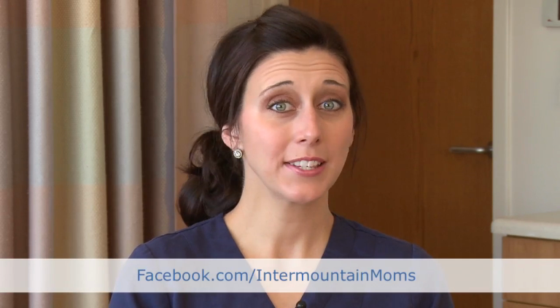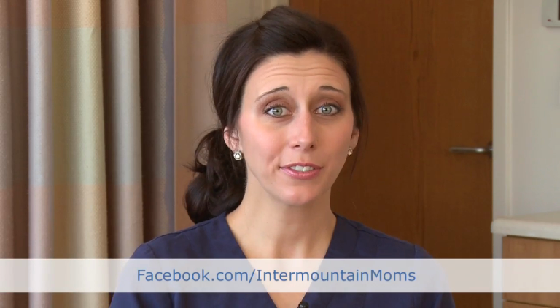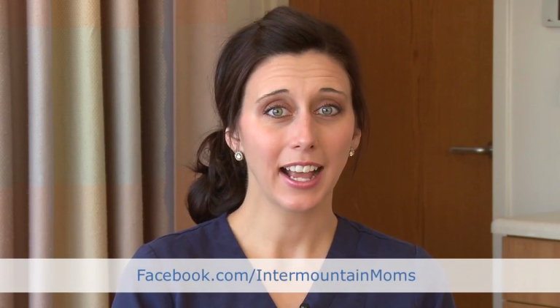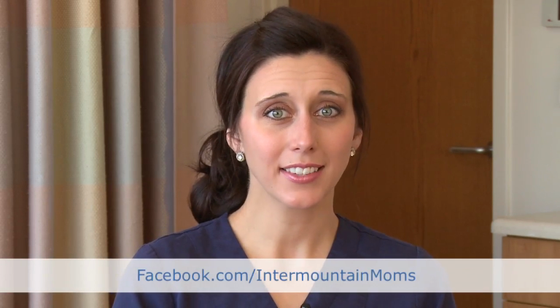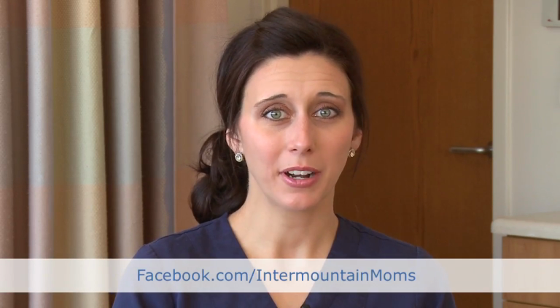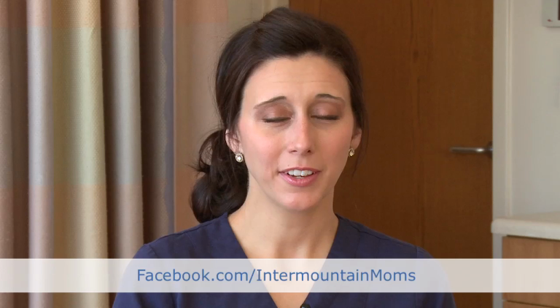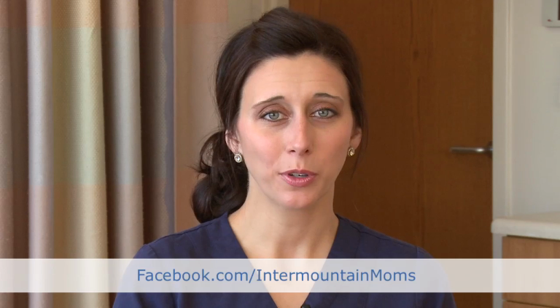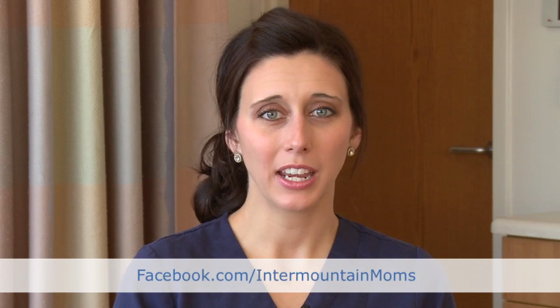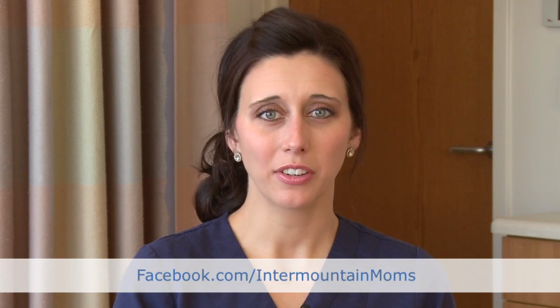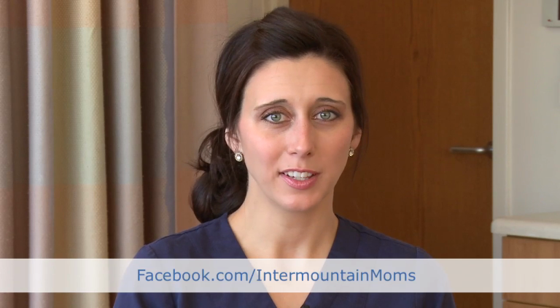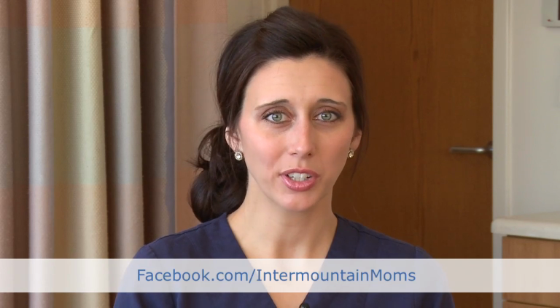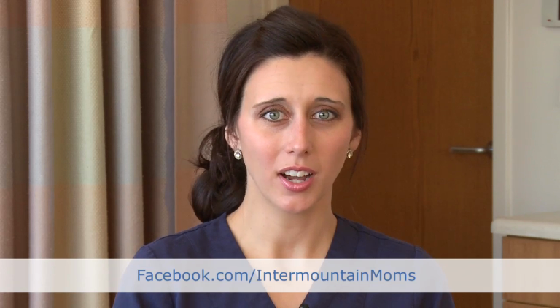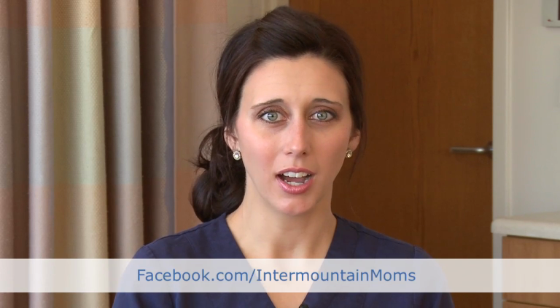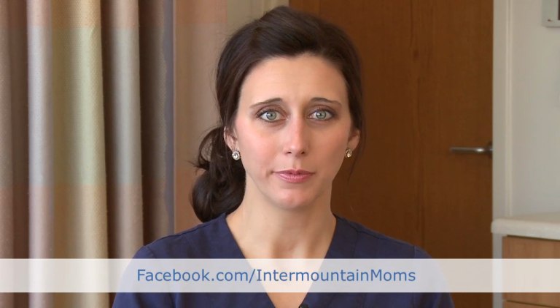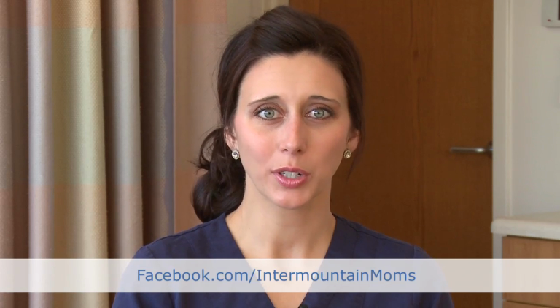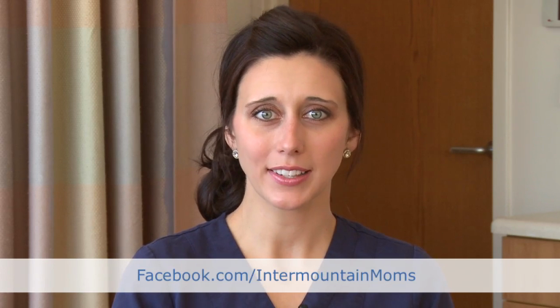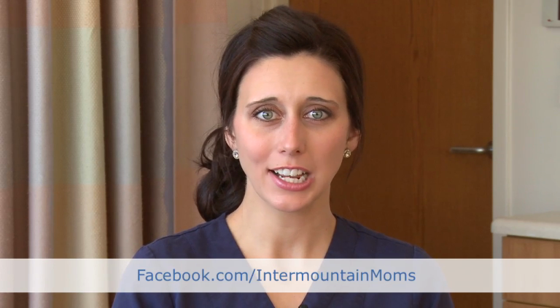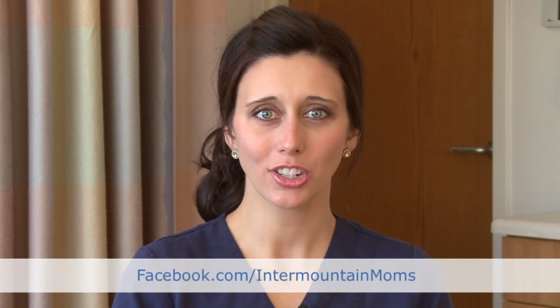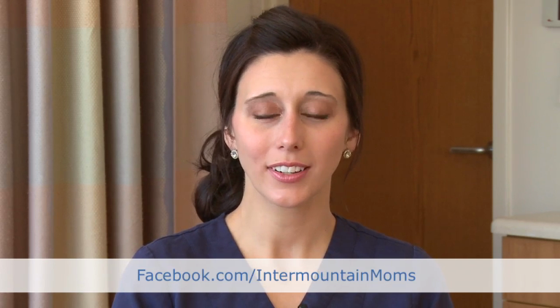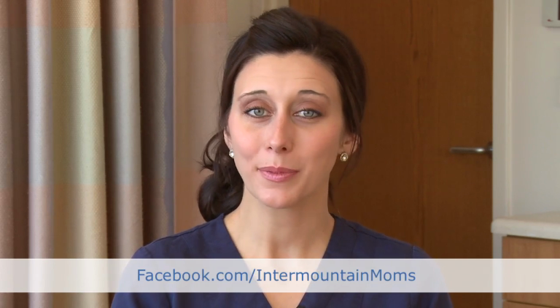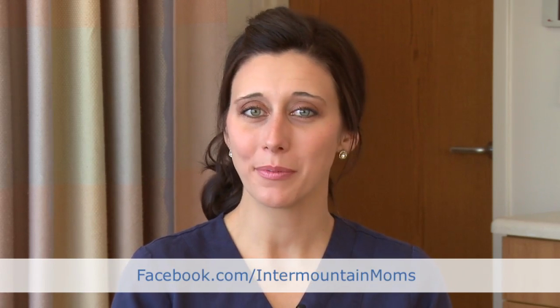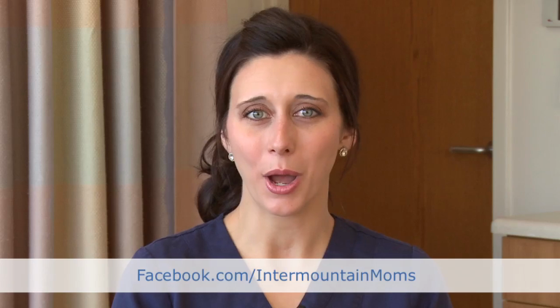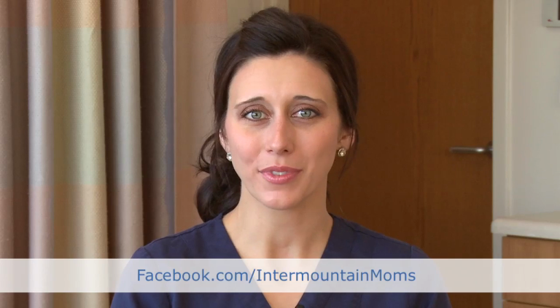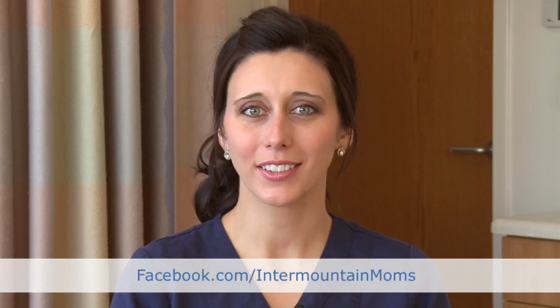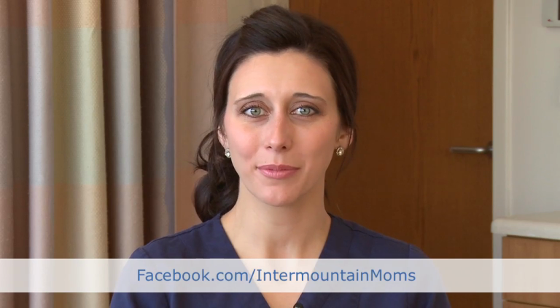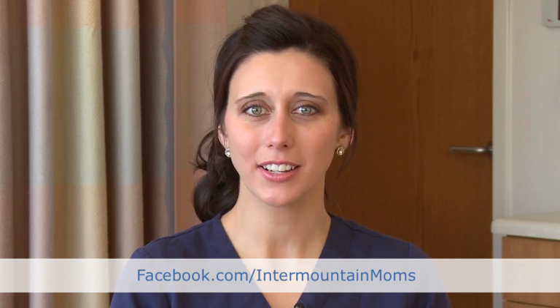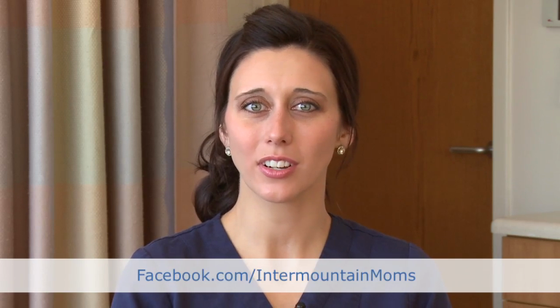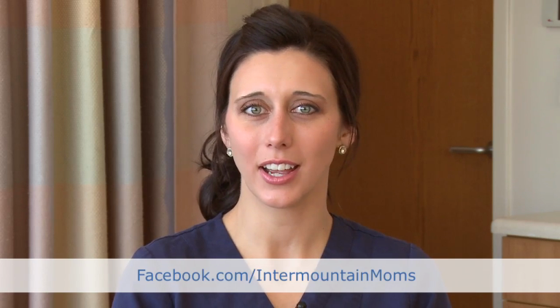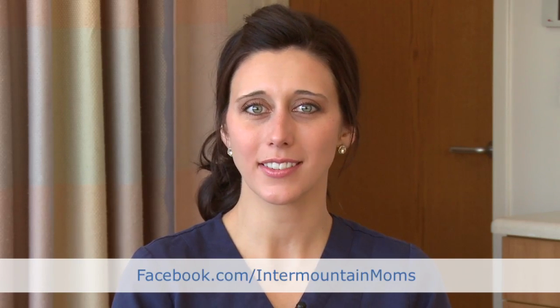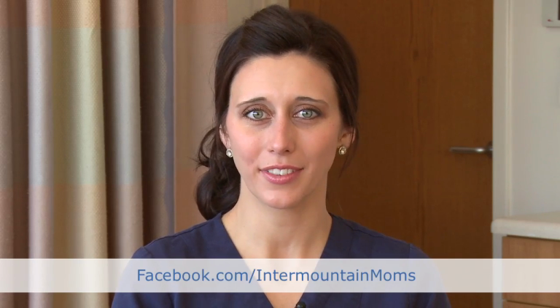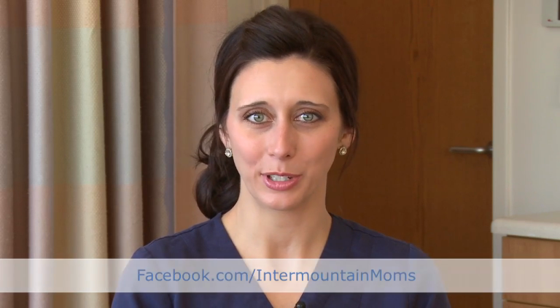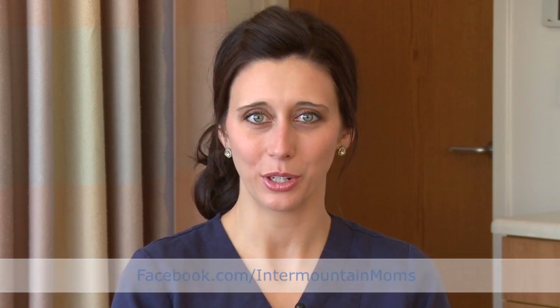If you have any other questions for me in the future, please feel free to ask them on our Facebook page at facebook.com/innermountainmoms, and recommend this to your friends and family too.